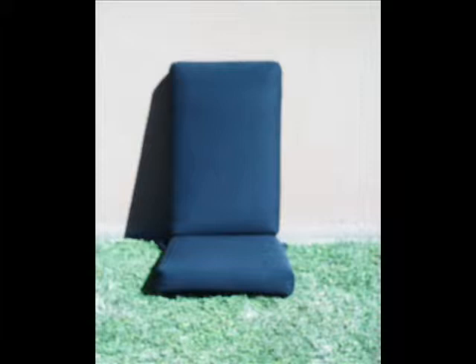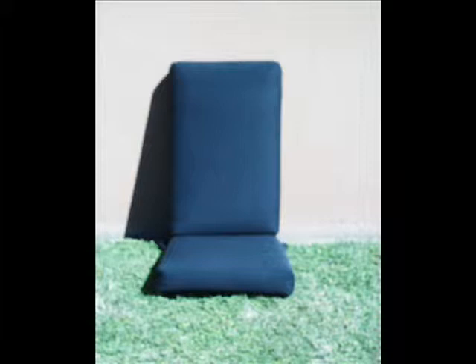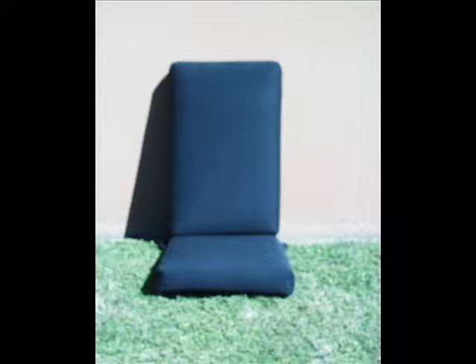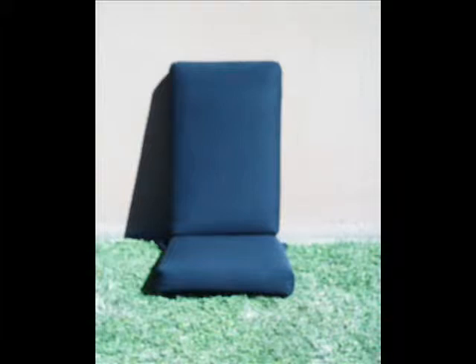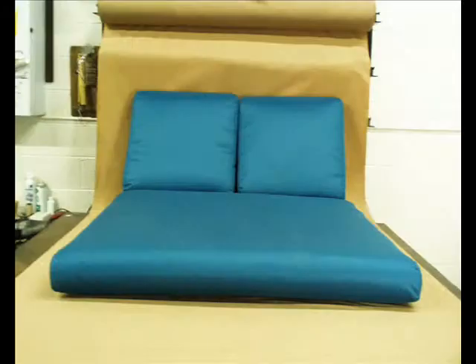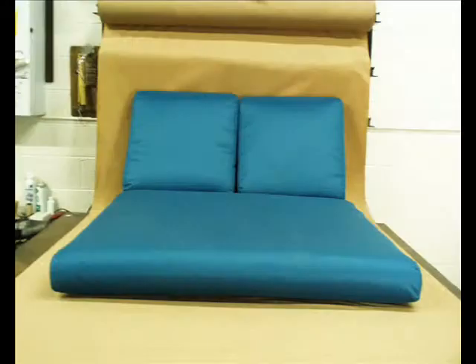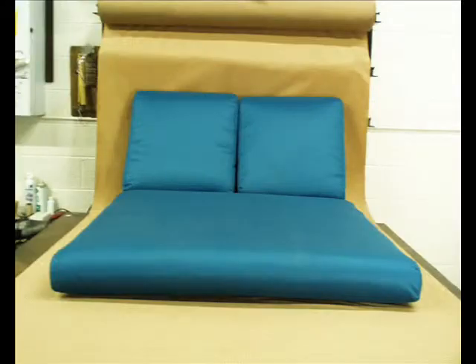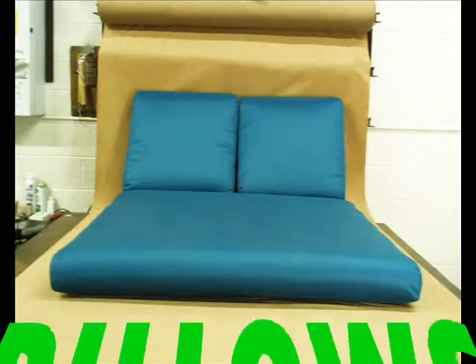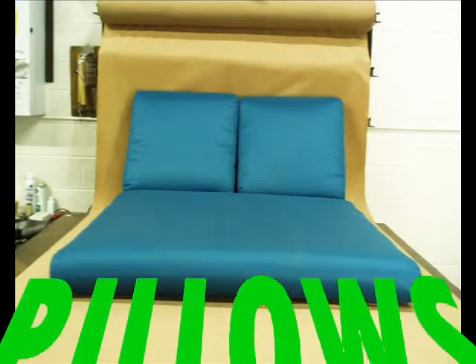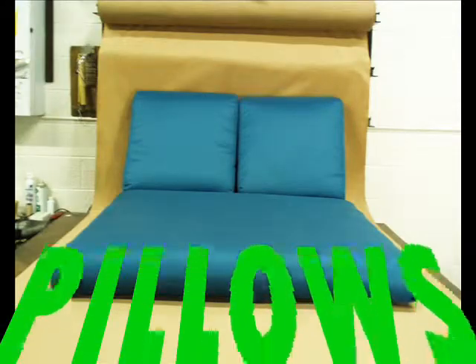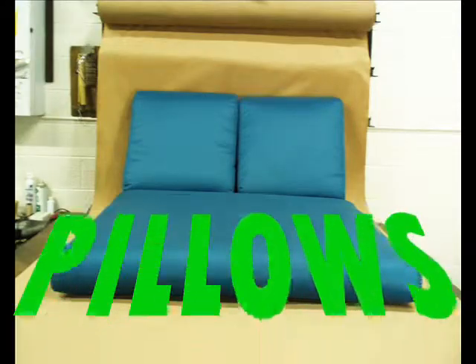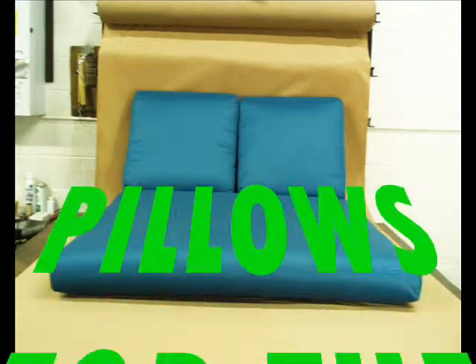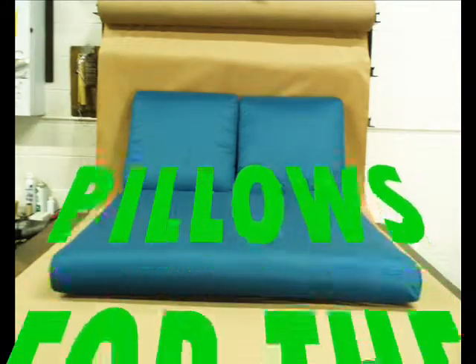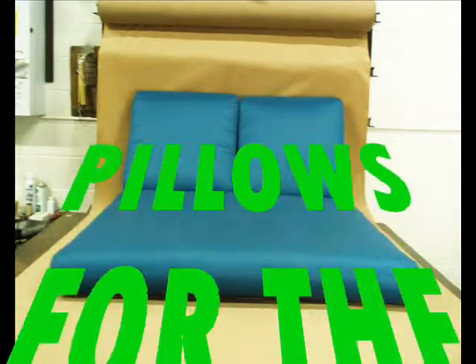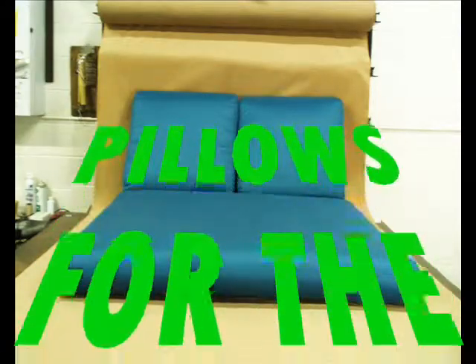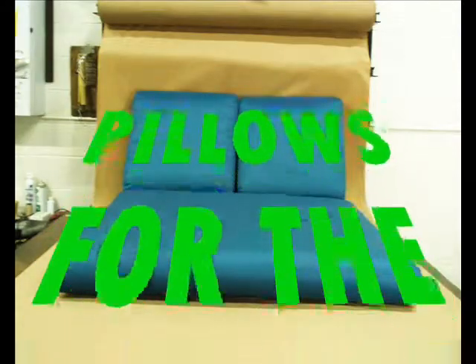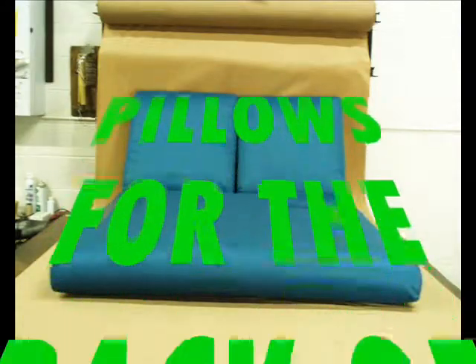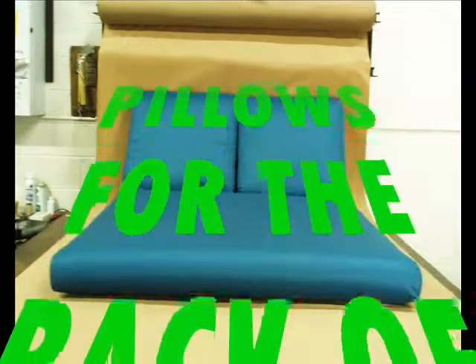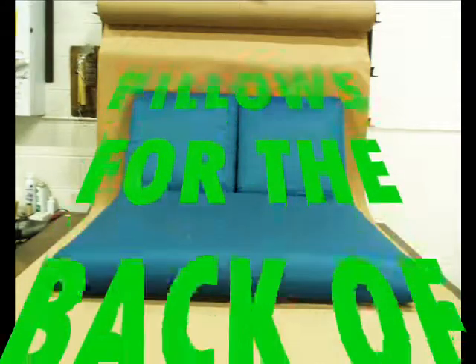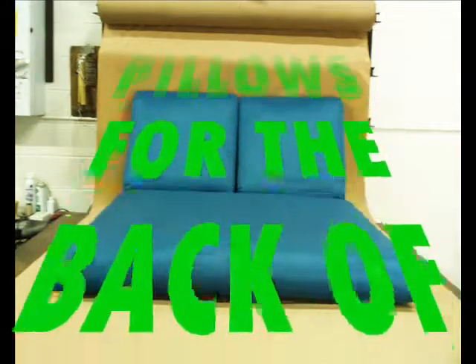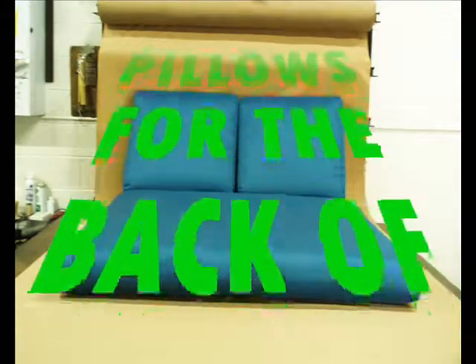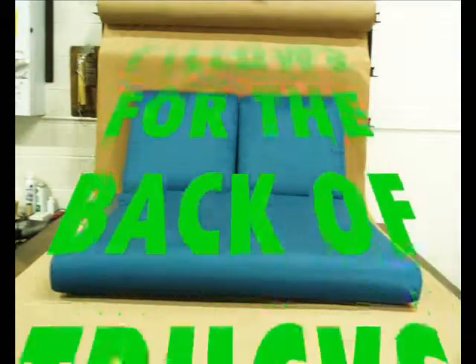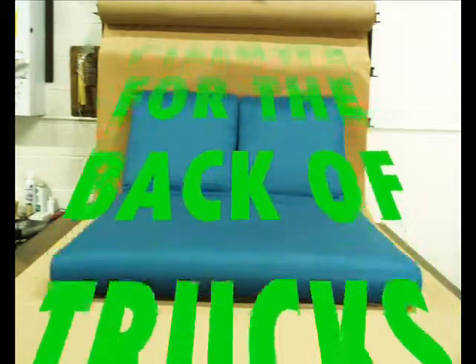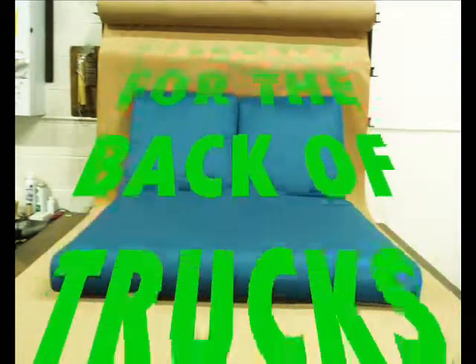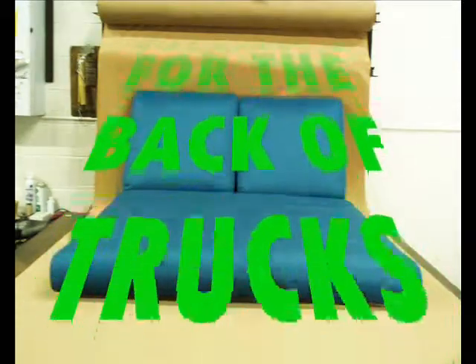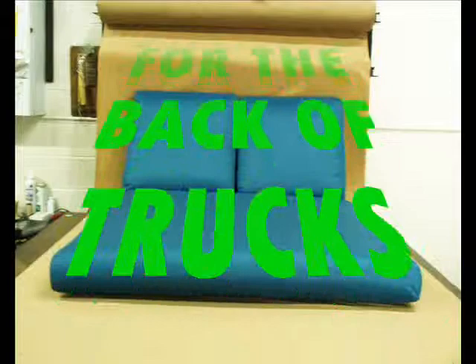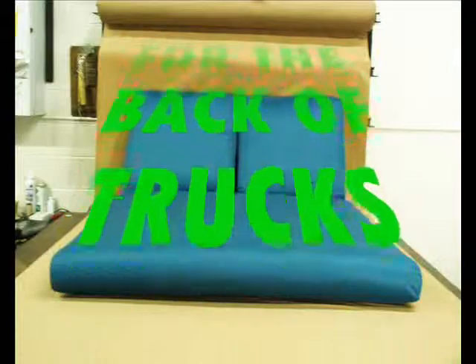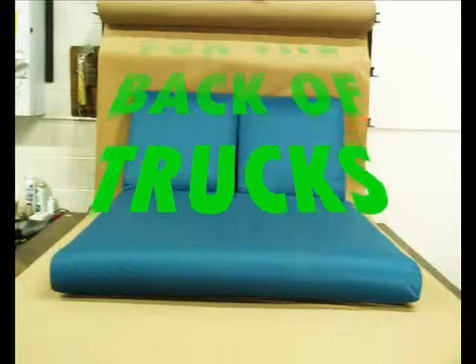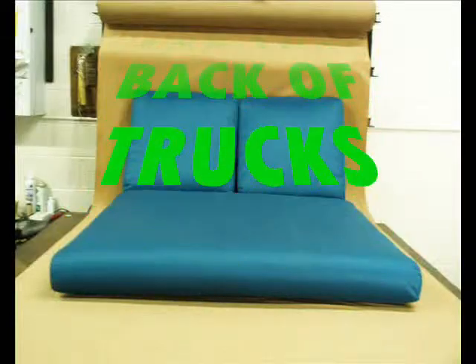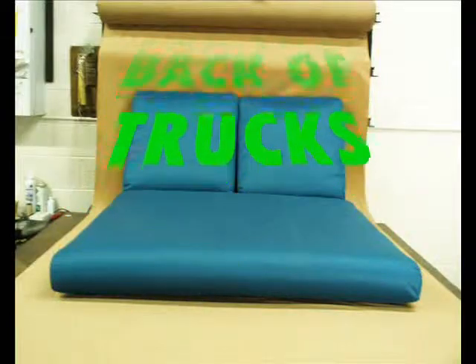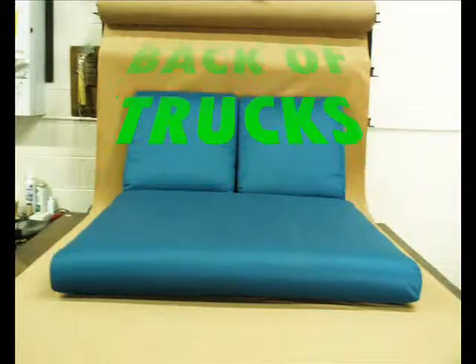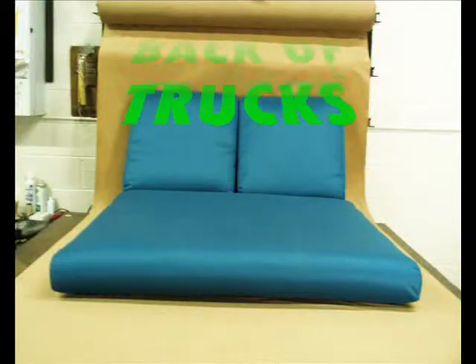We made them for the backs of pickup trucks — worked out extremely well. Filled it in, worked out just great.